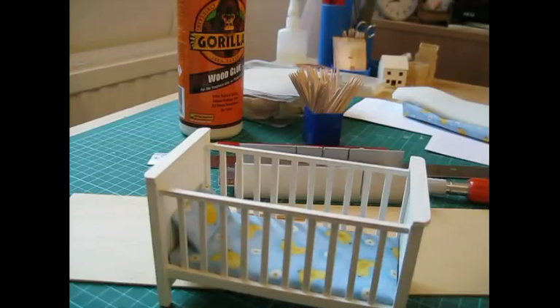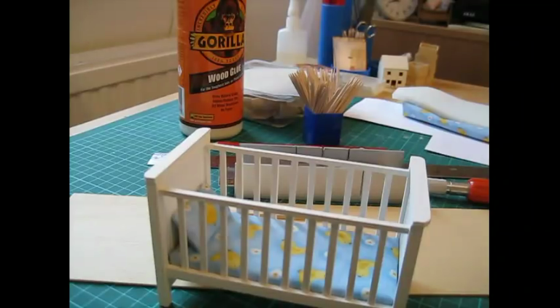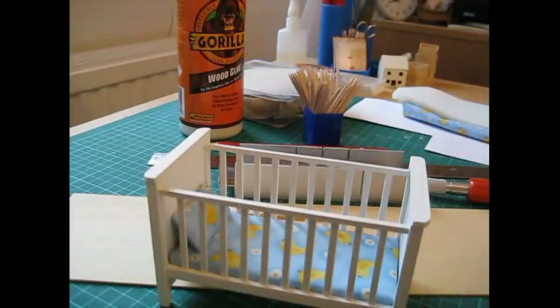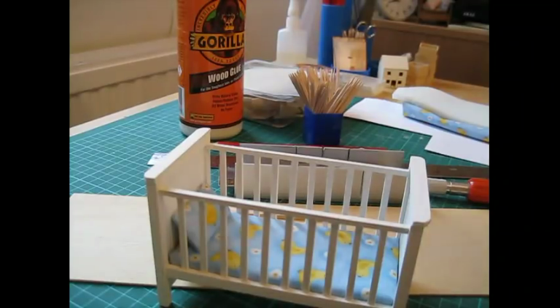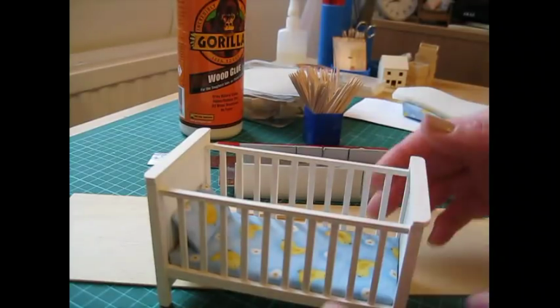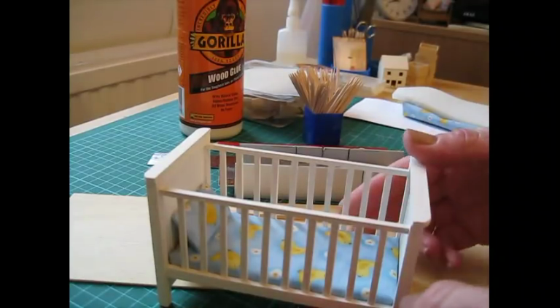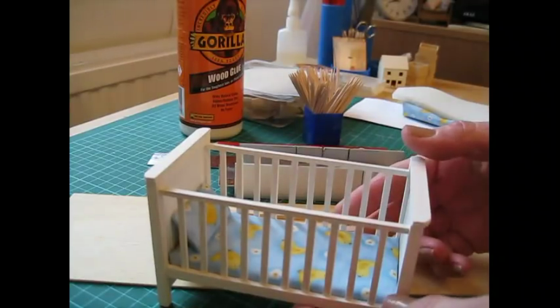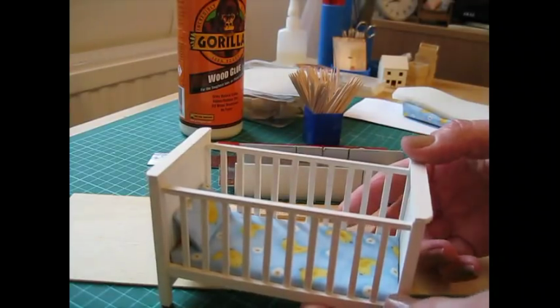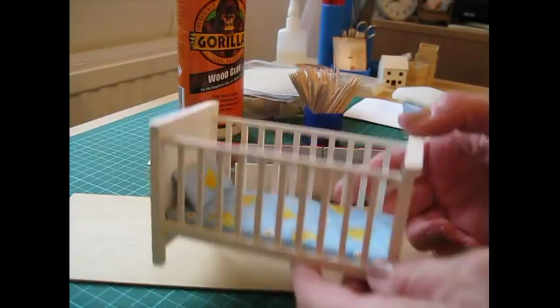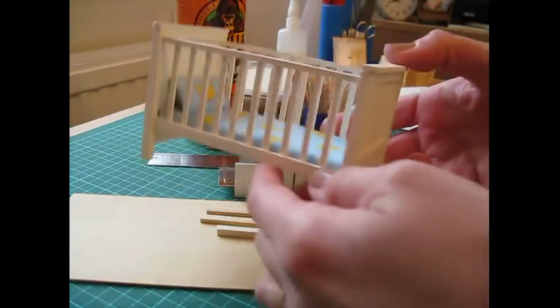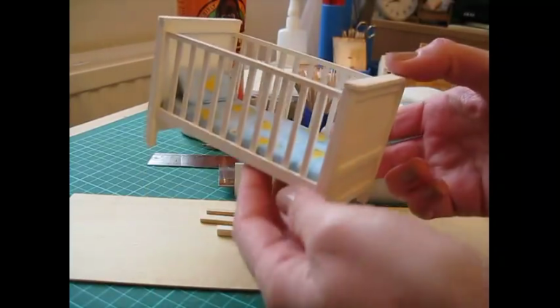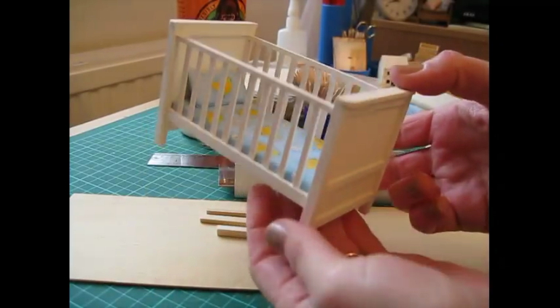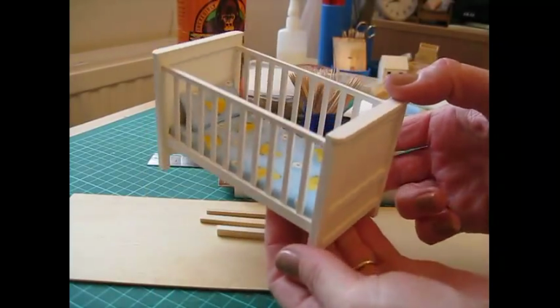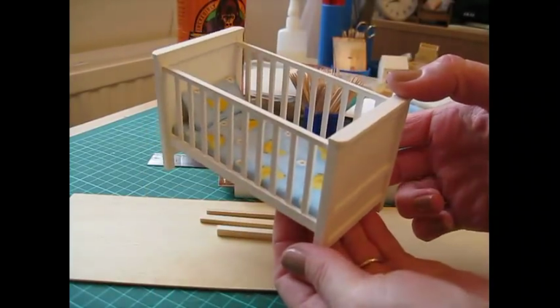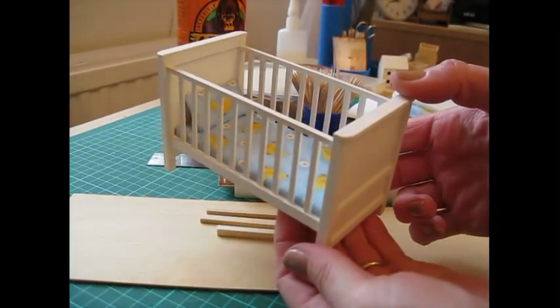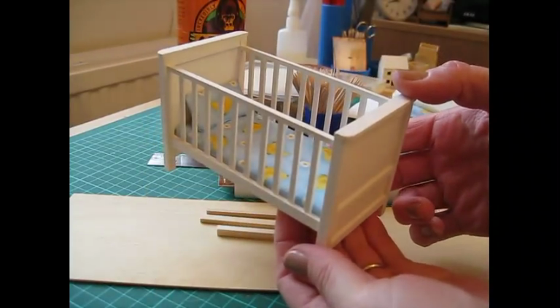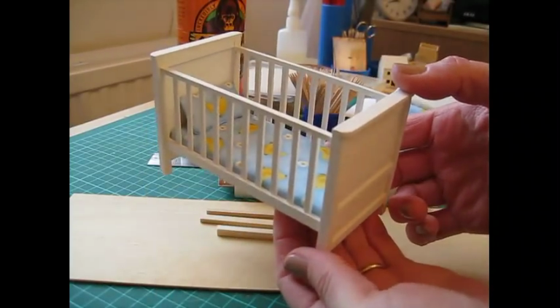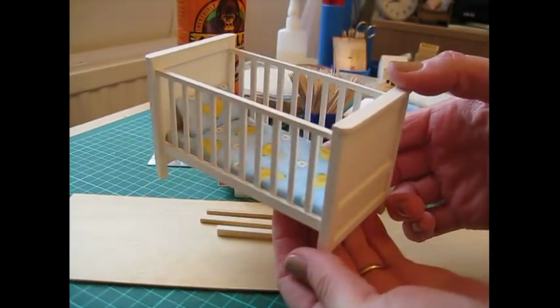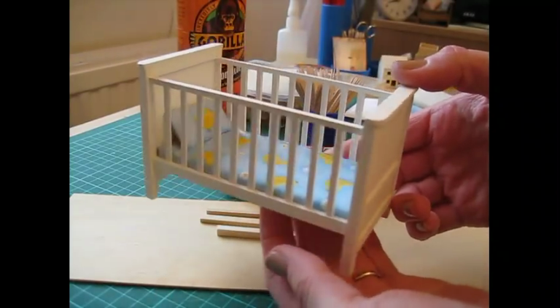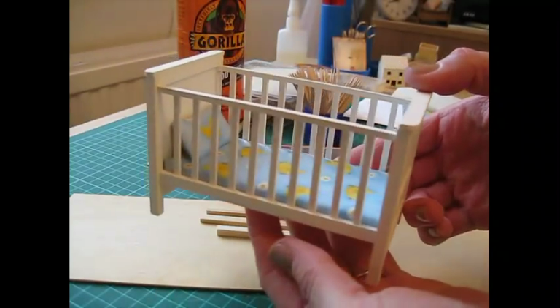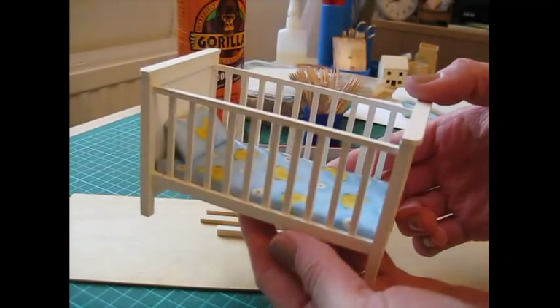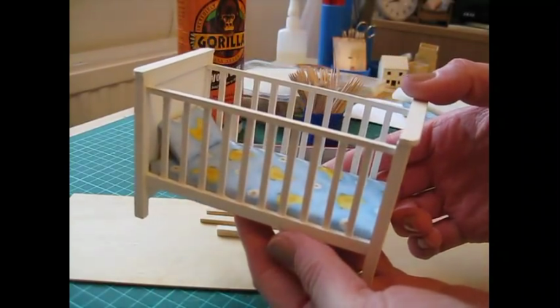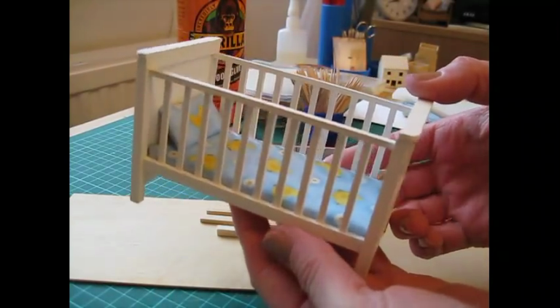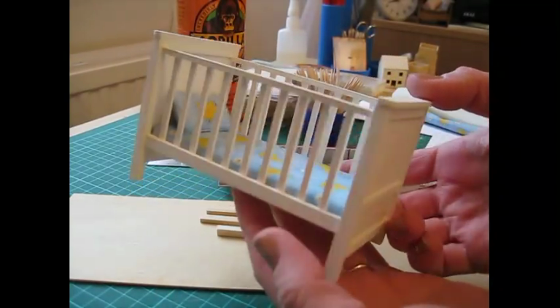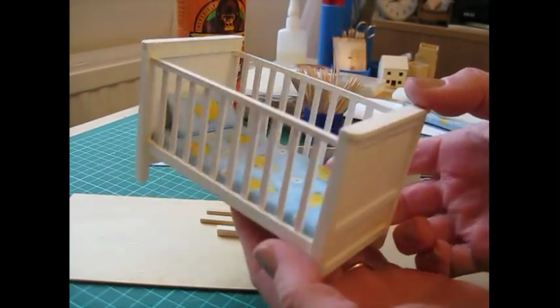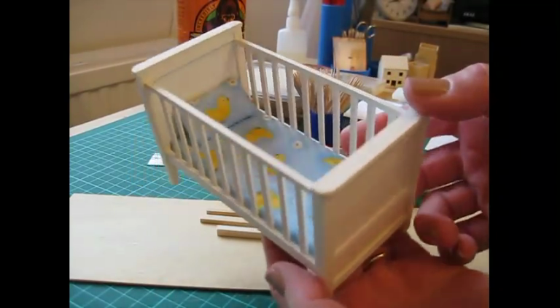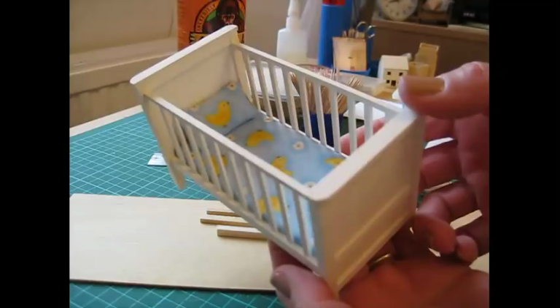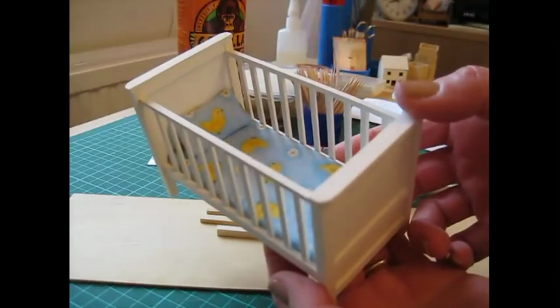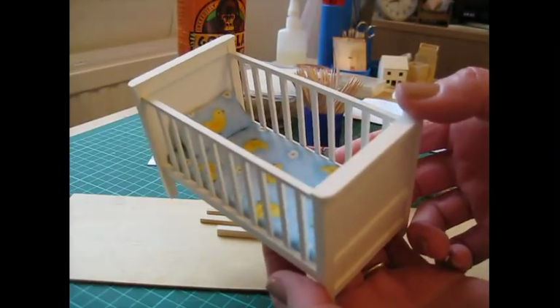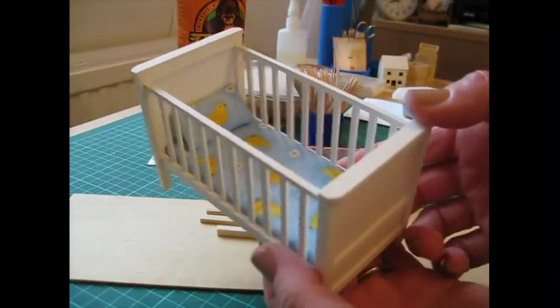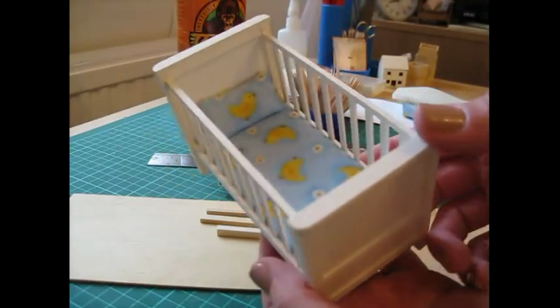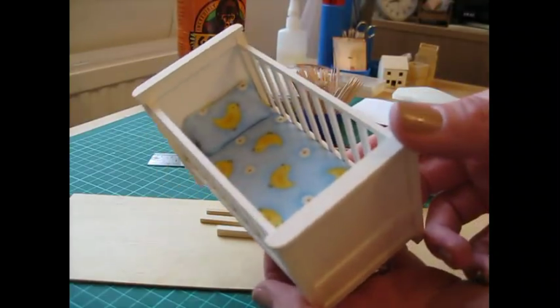Hello, today I'm going to show you how to make this lovely 1/12th scale baby's cot.